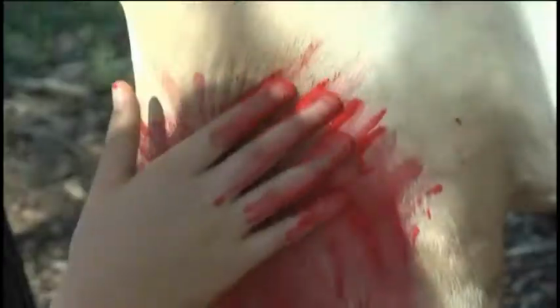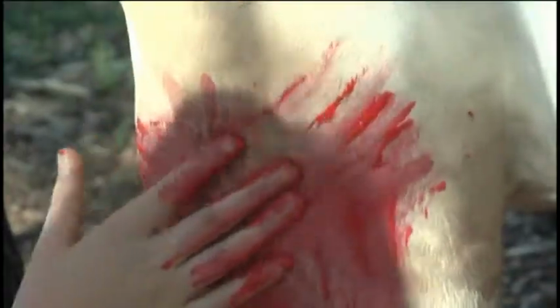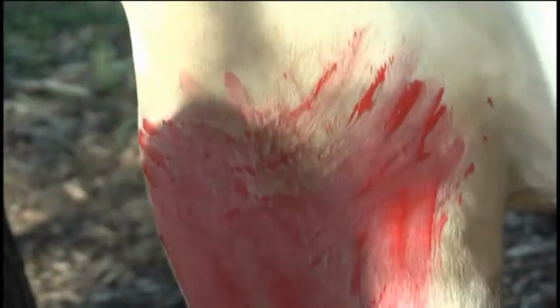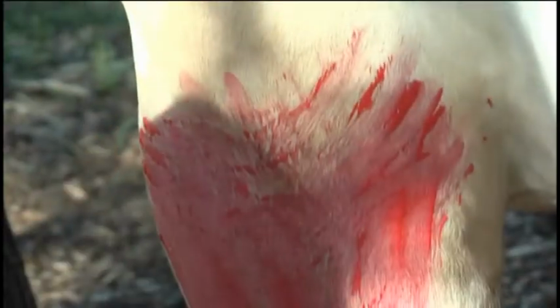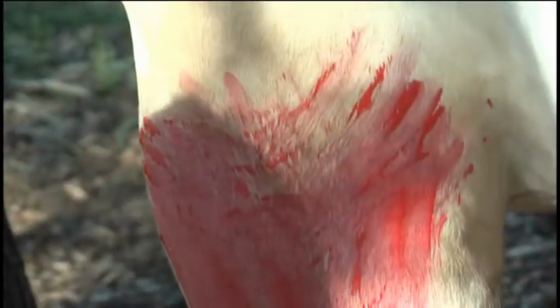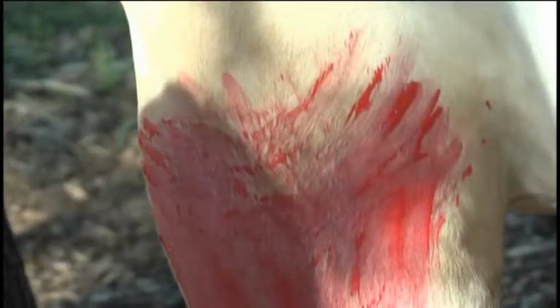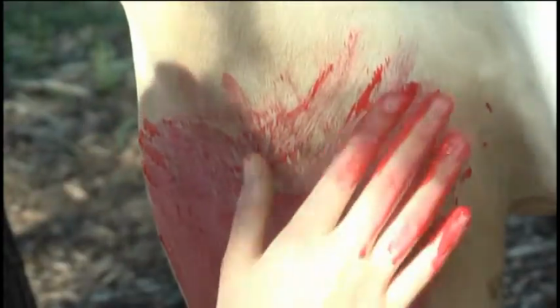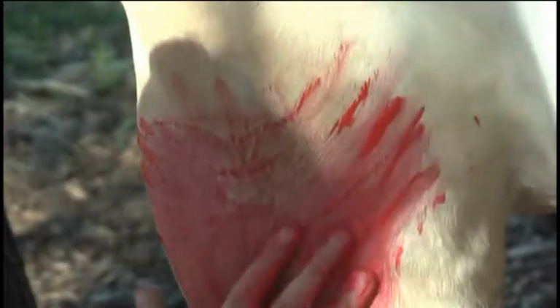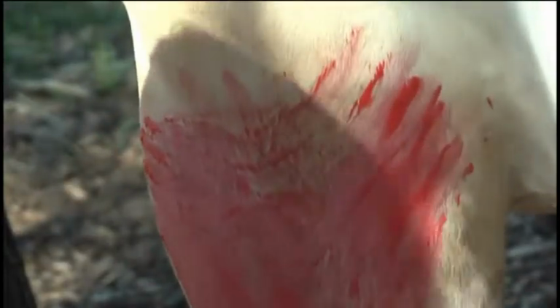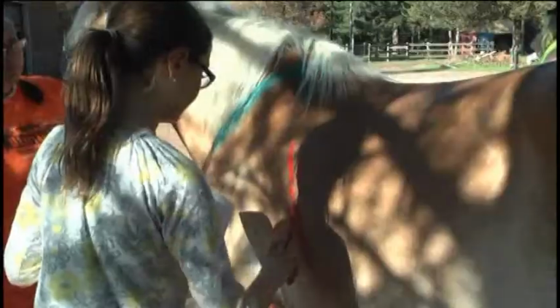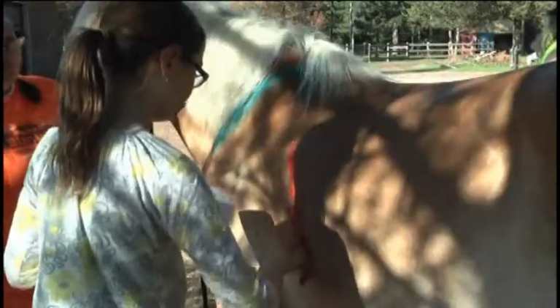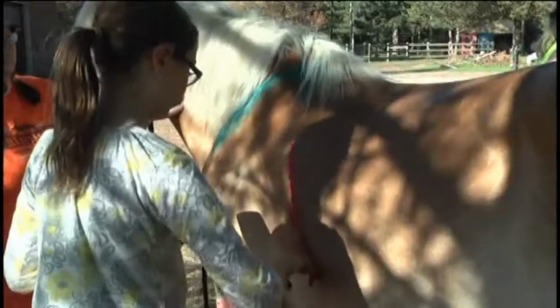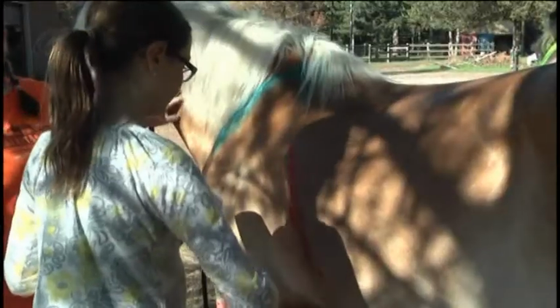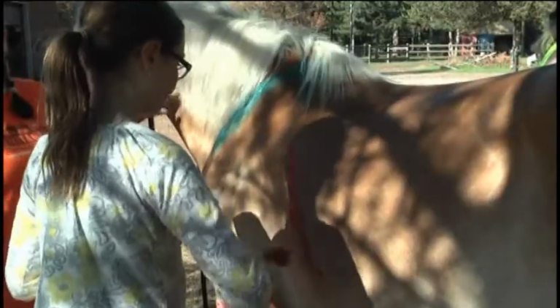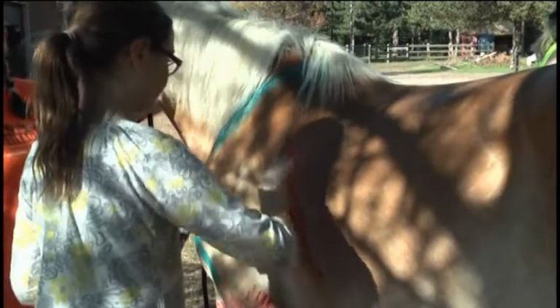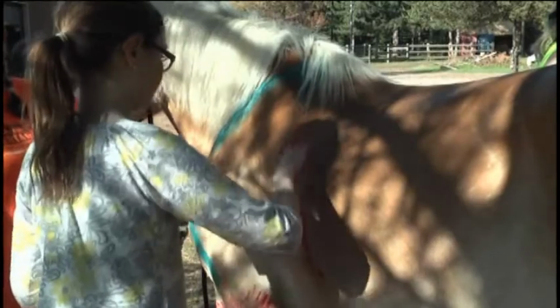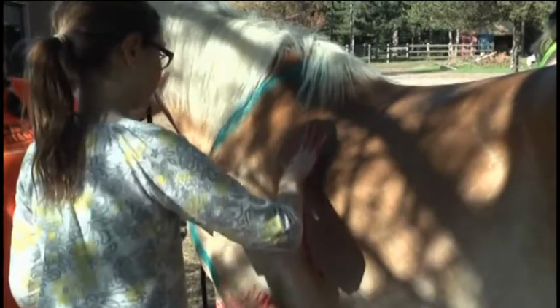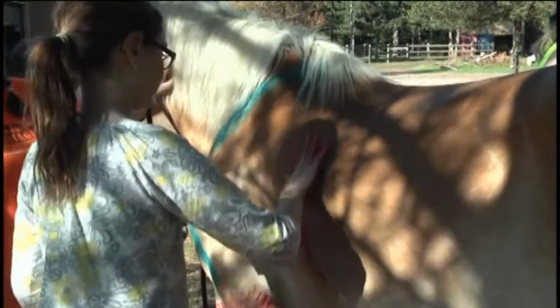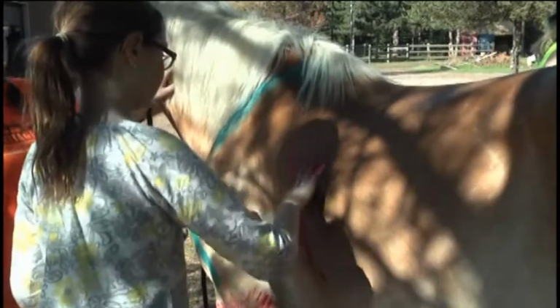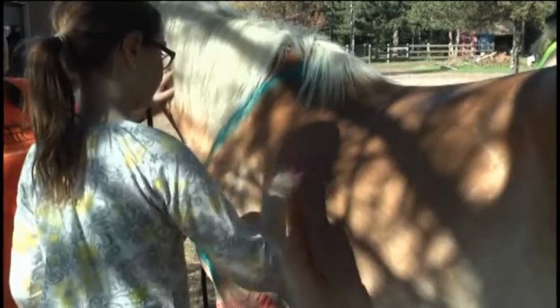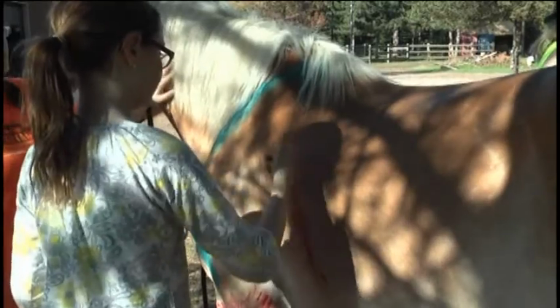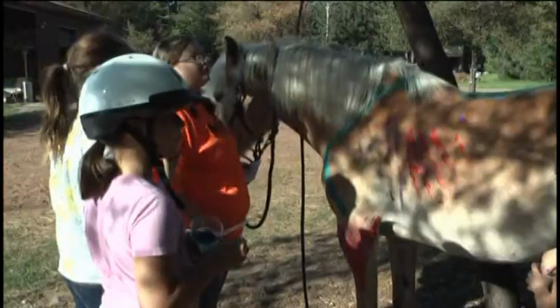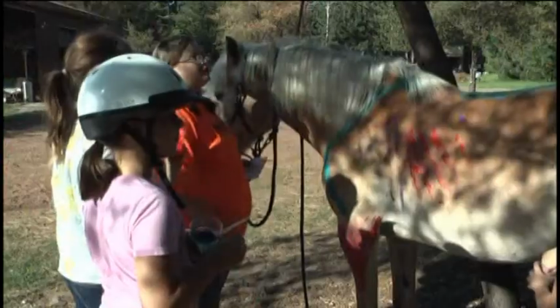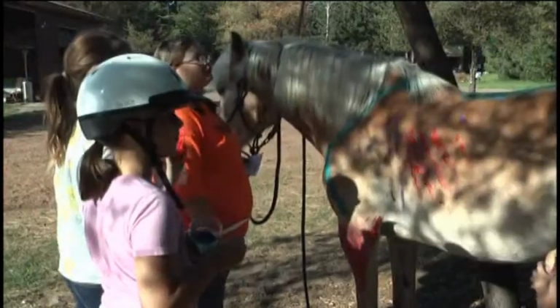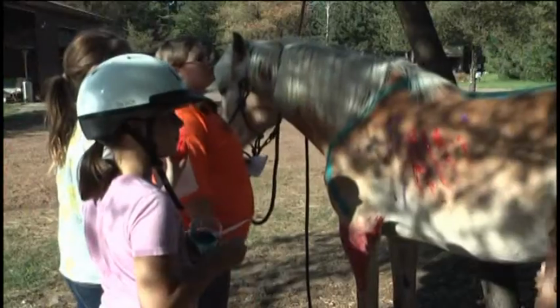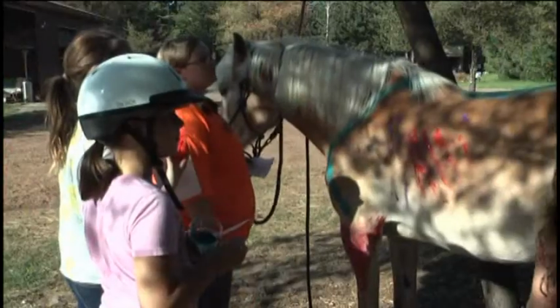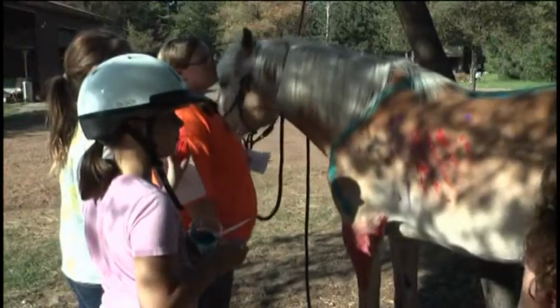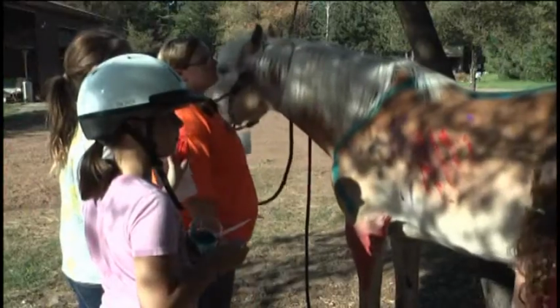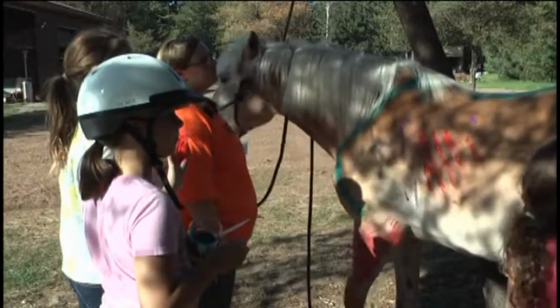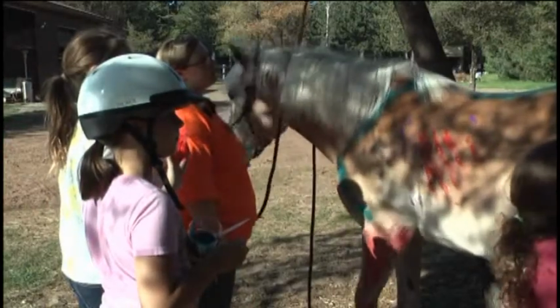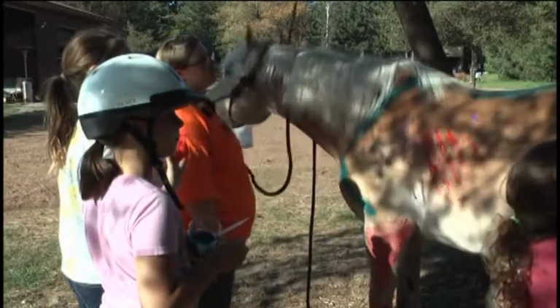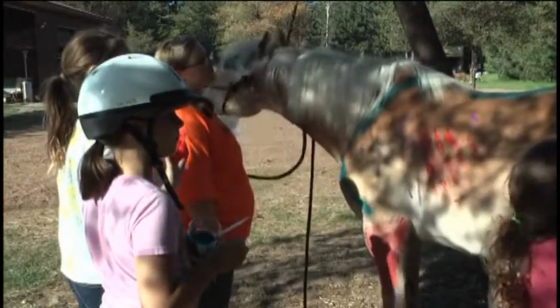The children even got to paint a horse. It was a fun, colorful way for them to understand the parts of the horse and where they're located.